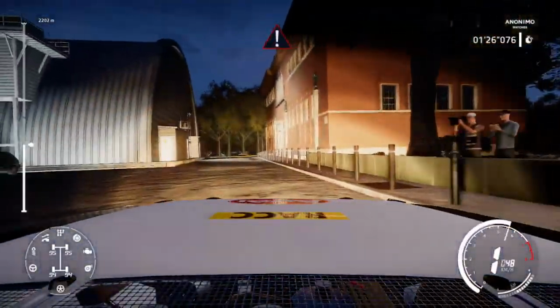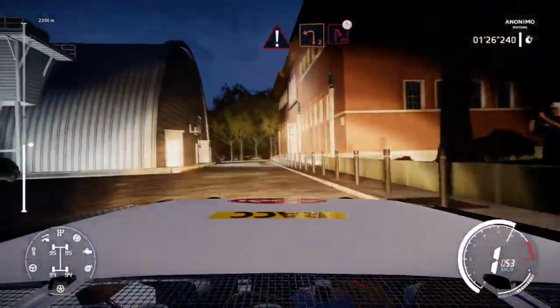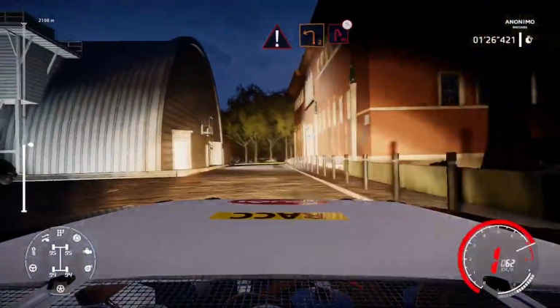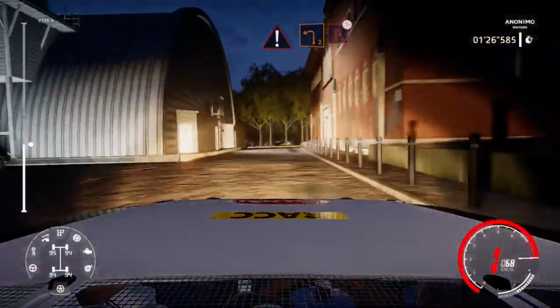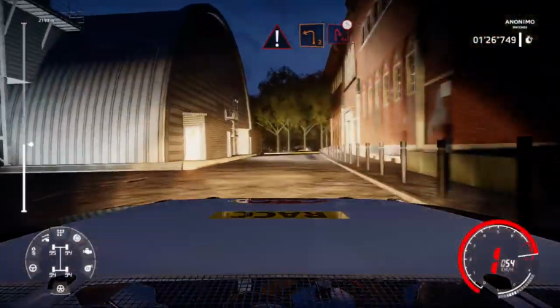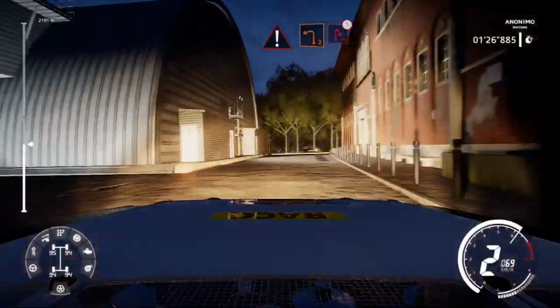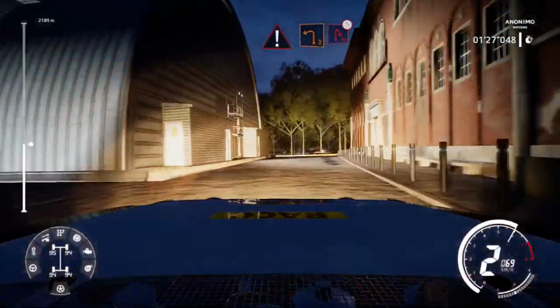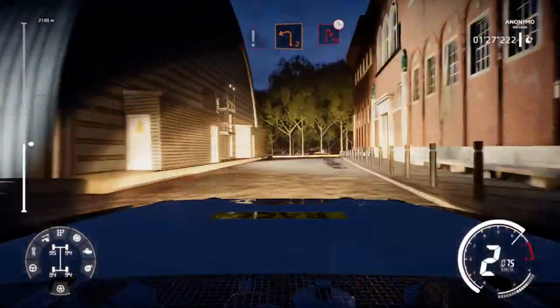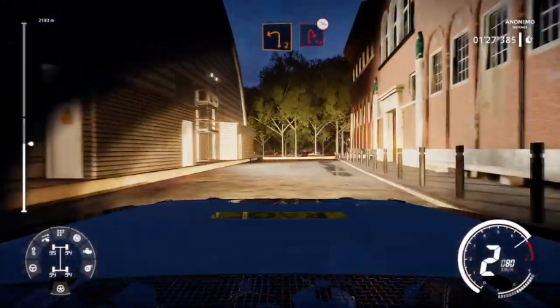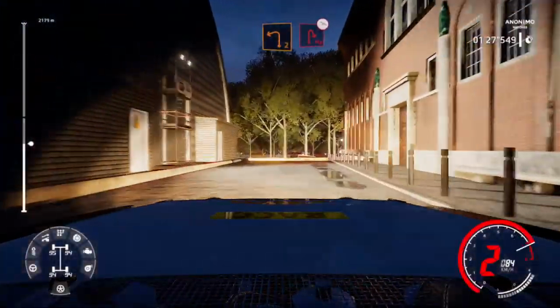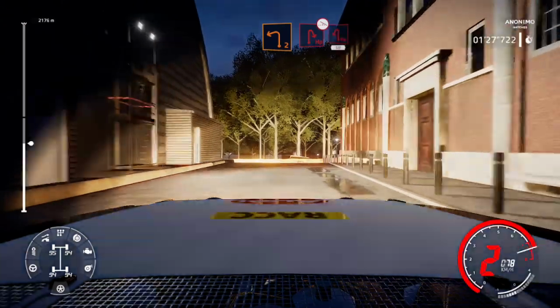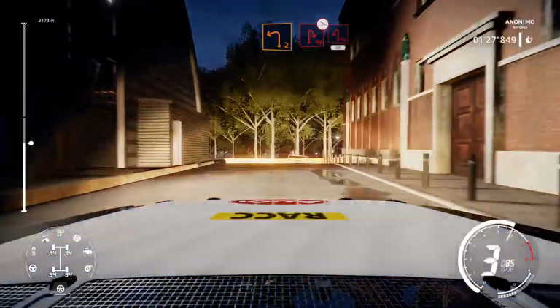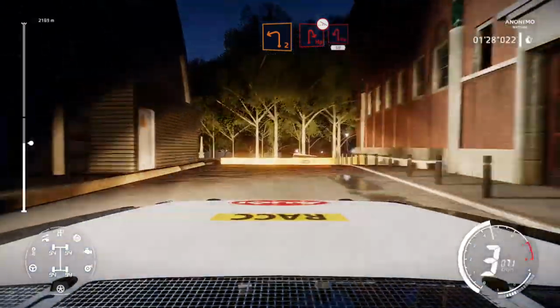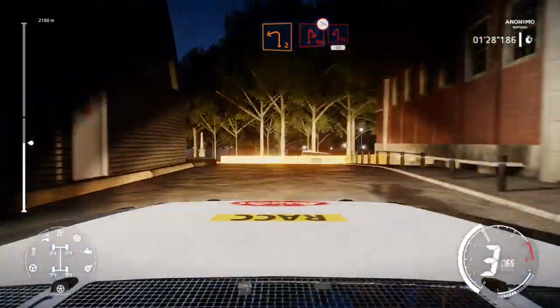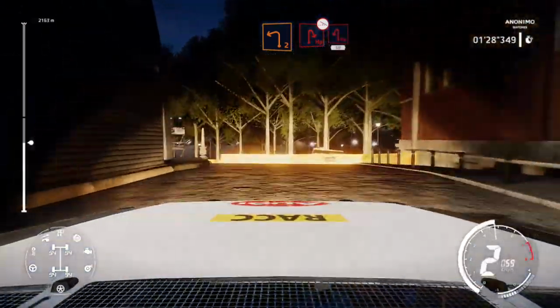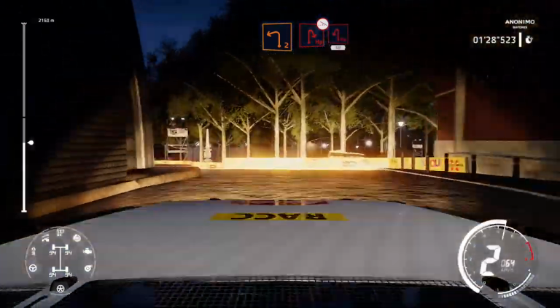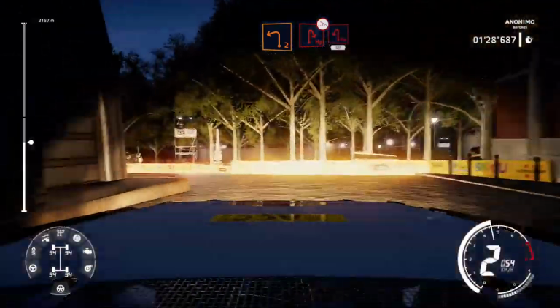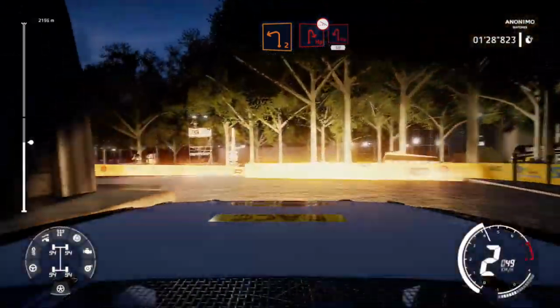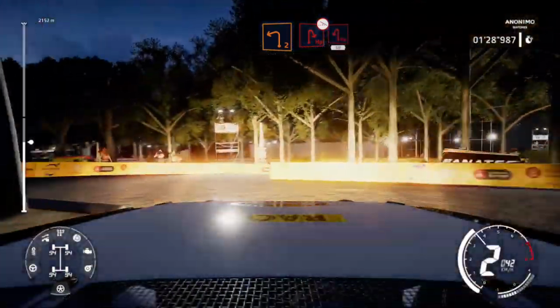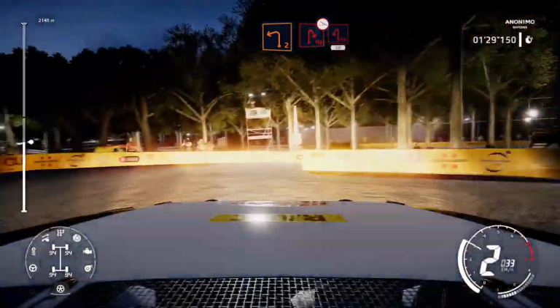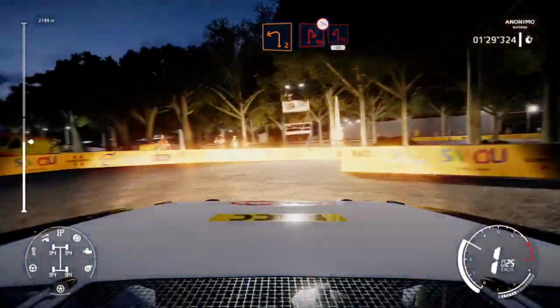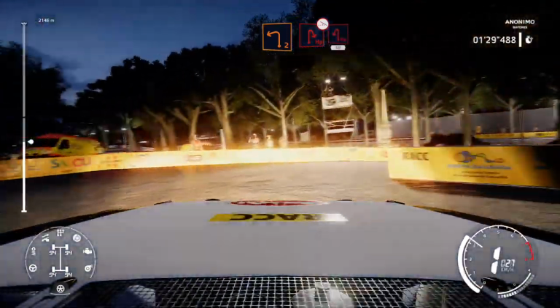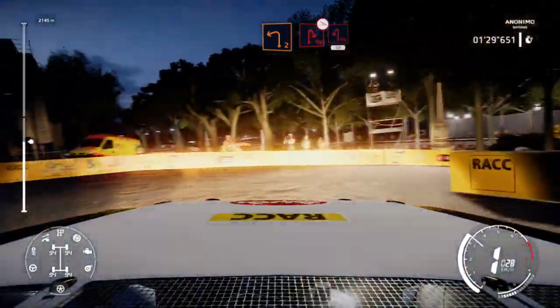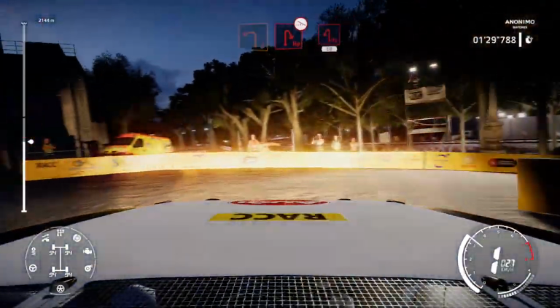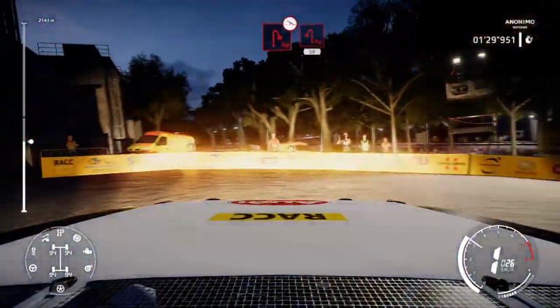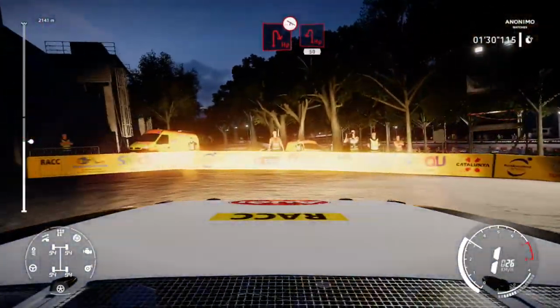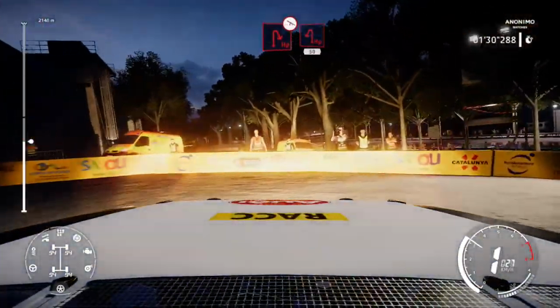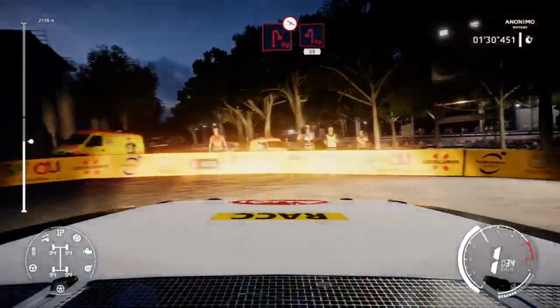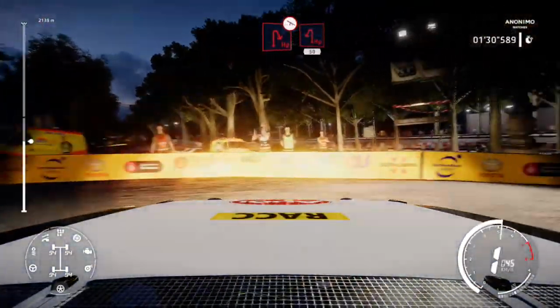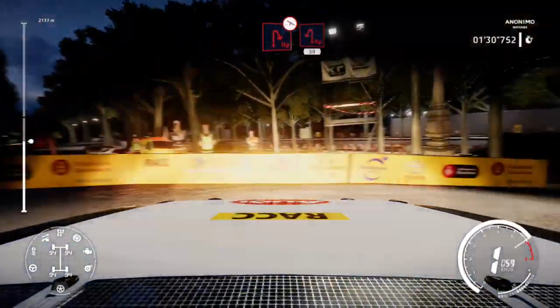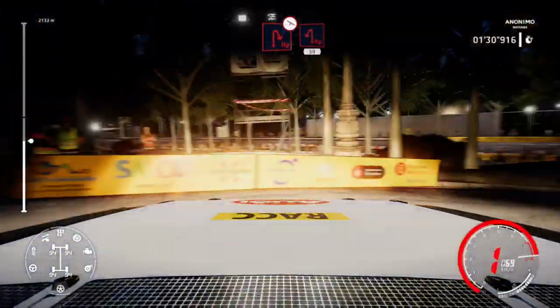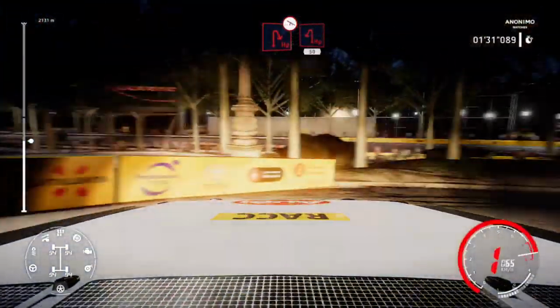Left 2, short, into hairpin right, off camber, narrows, and hairpin left, 15.